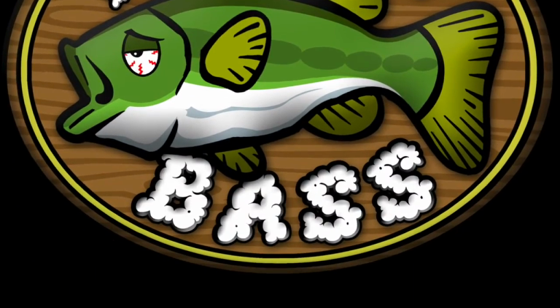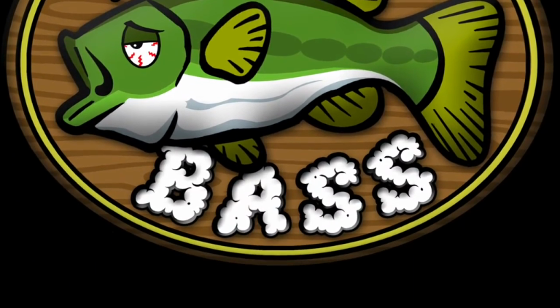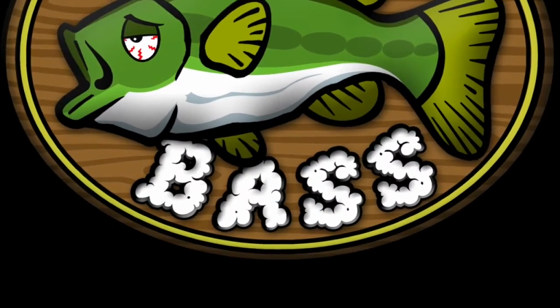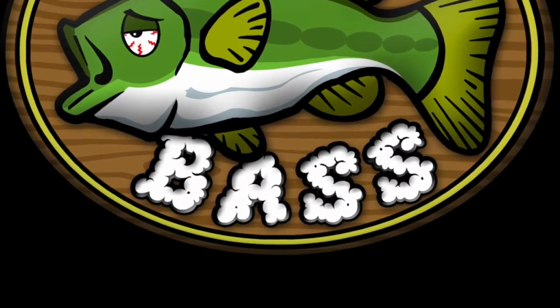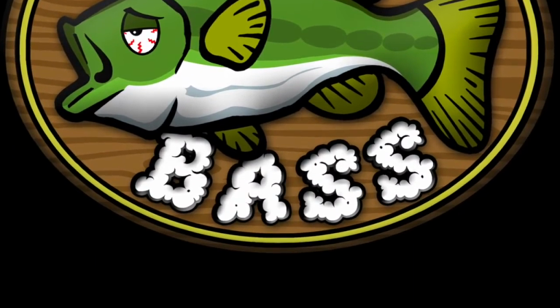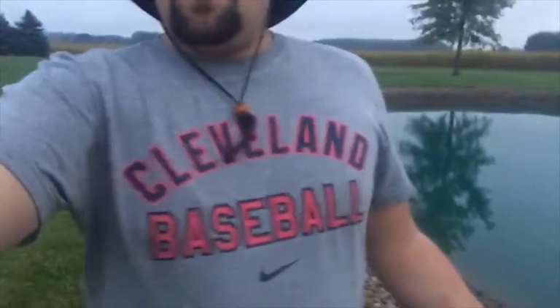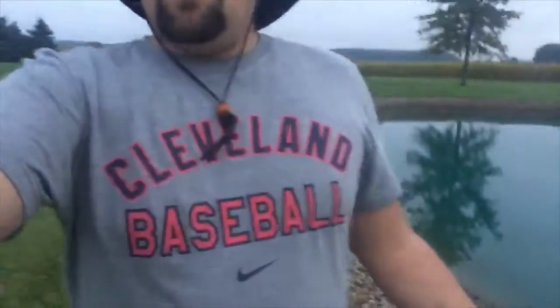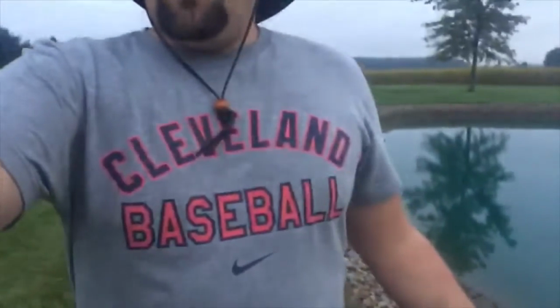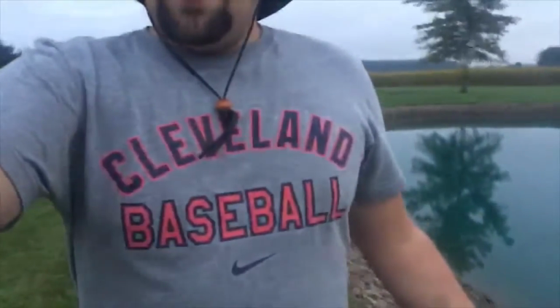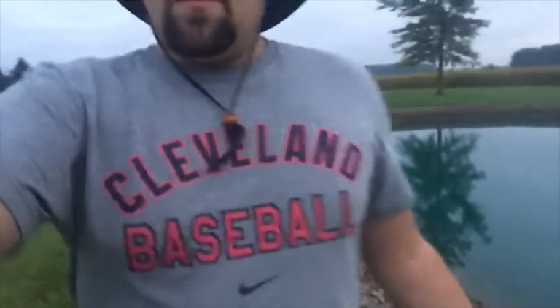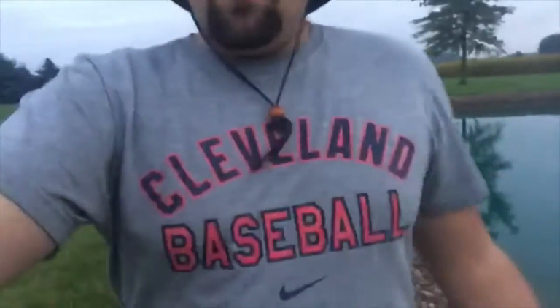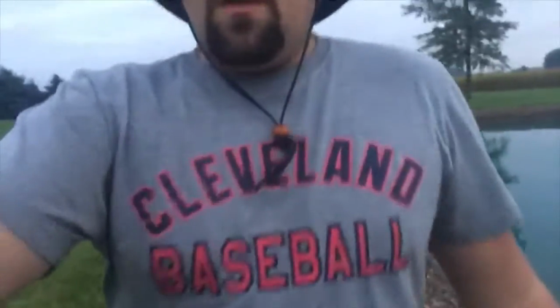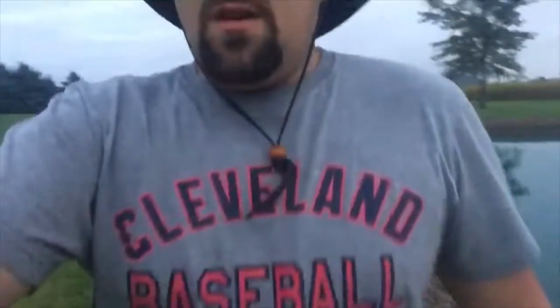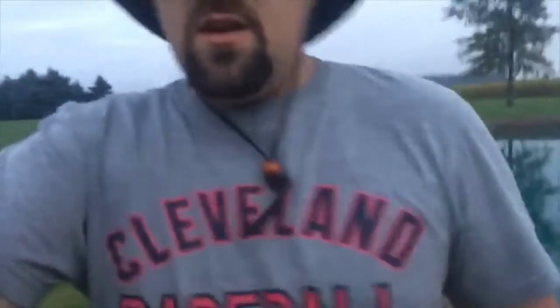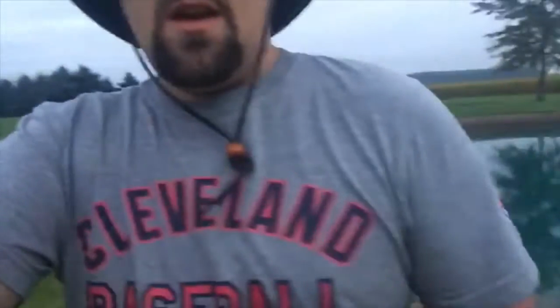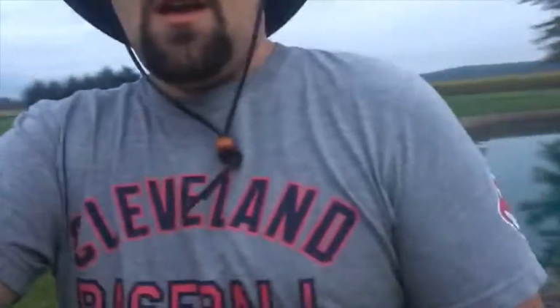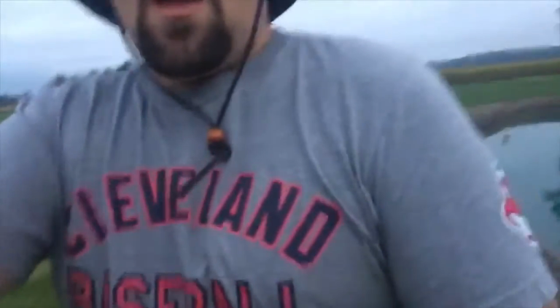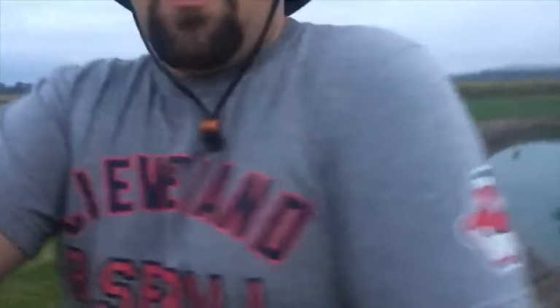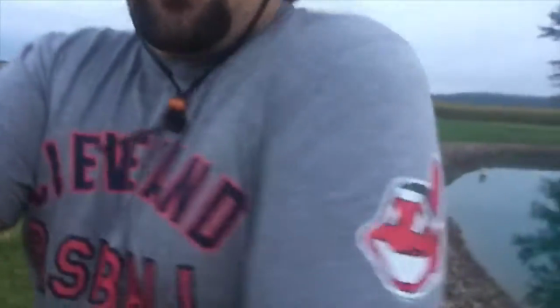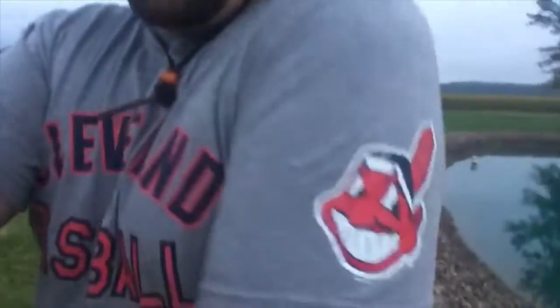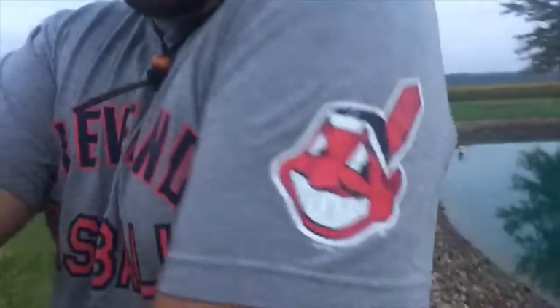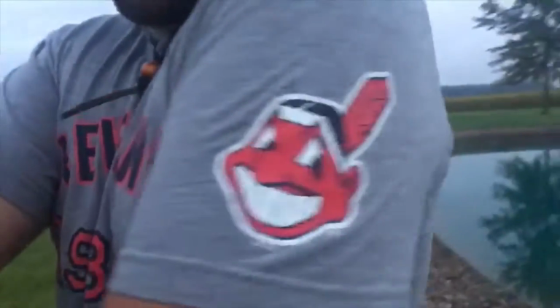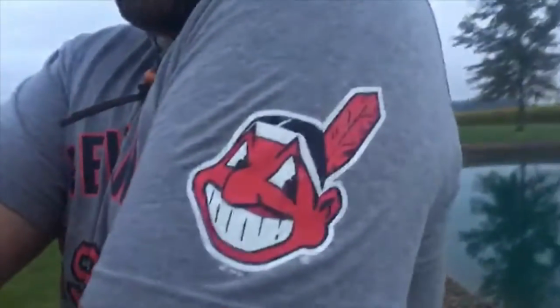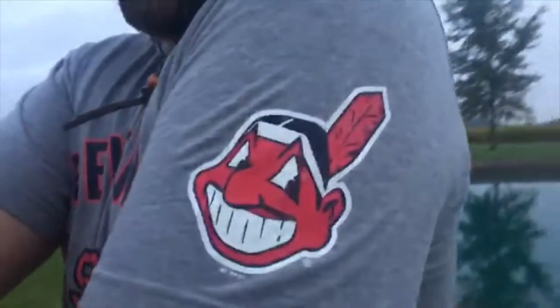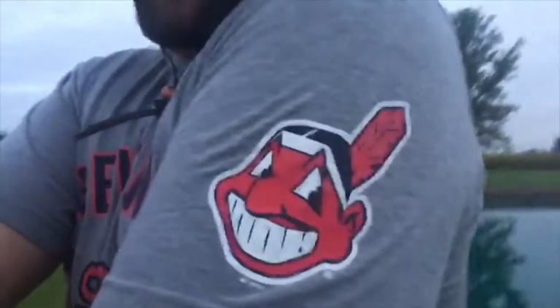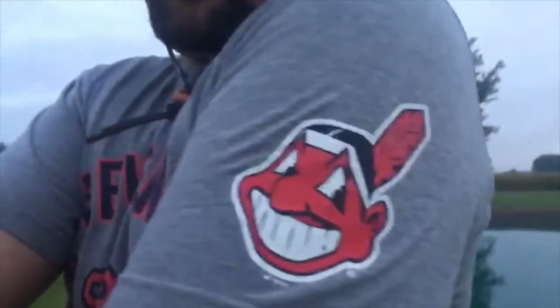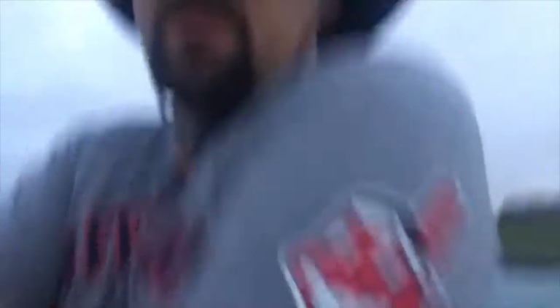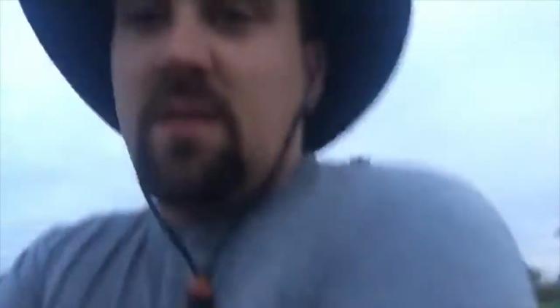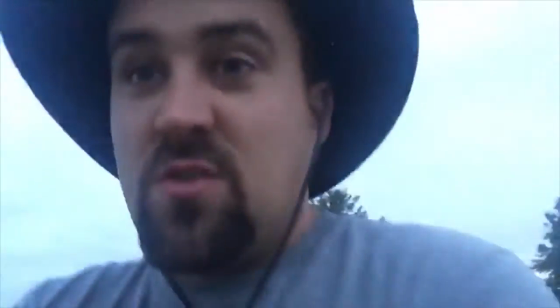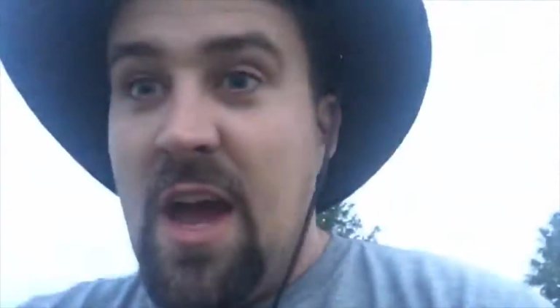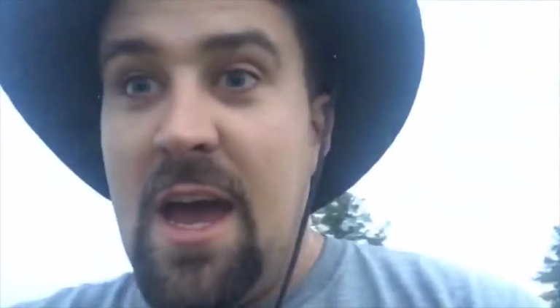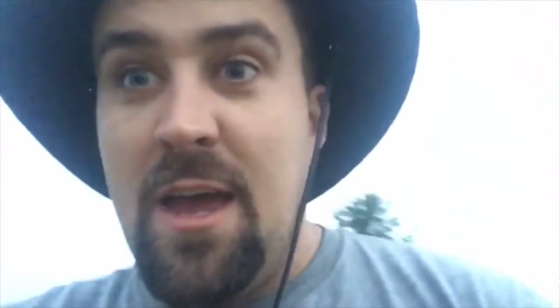Cleveland Baseball. Cleveland Baseball. The Tribe.